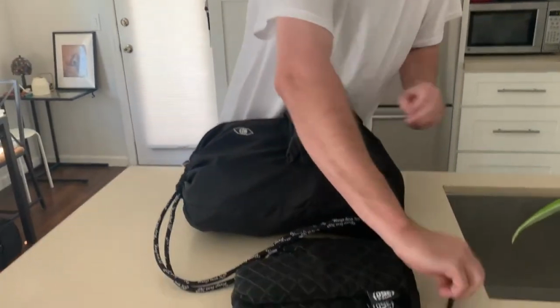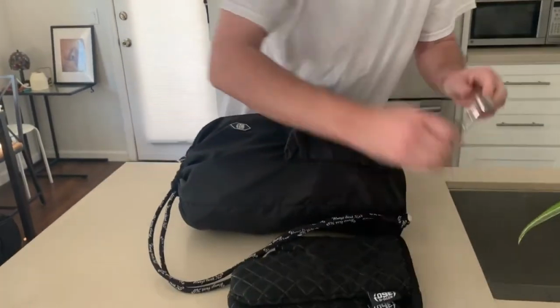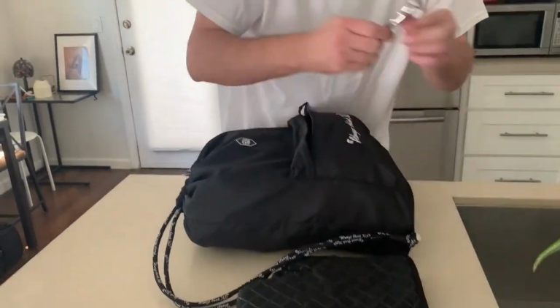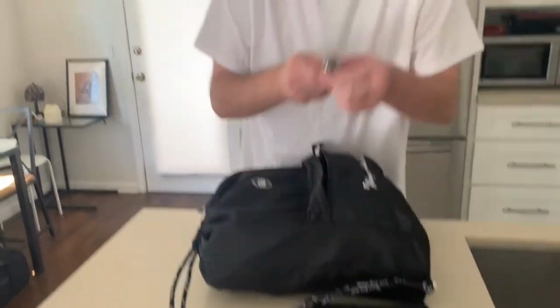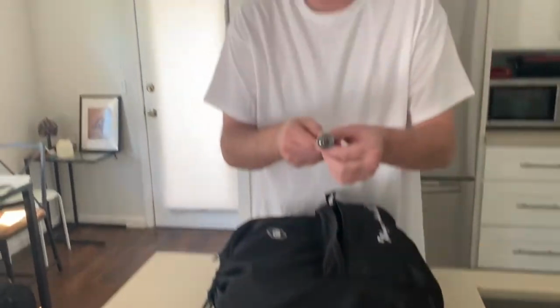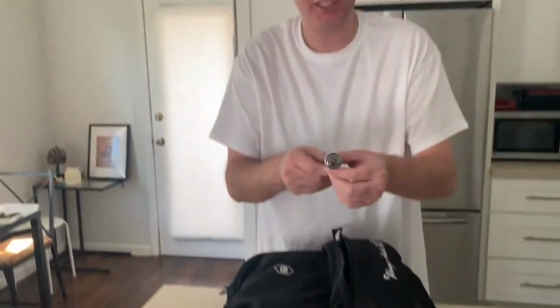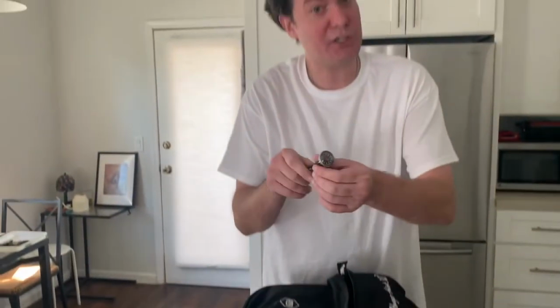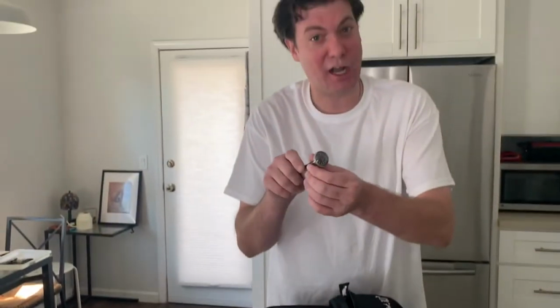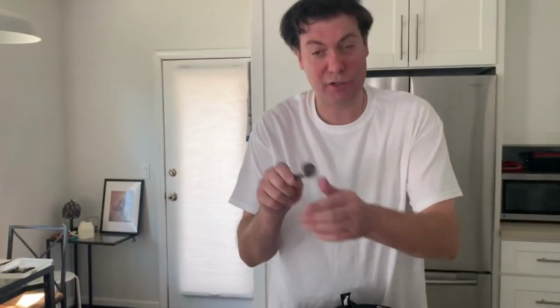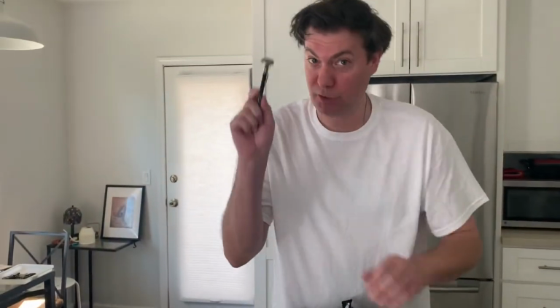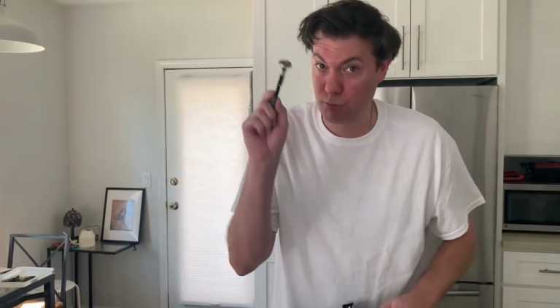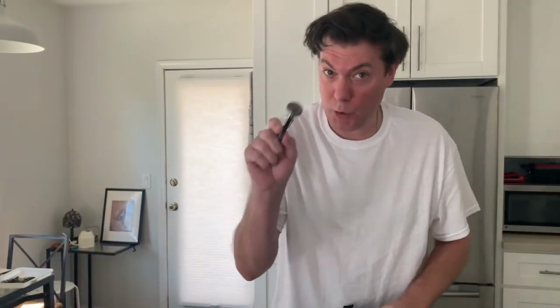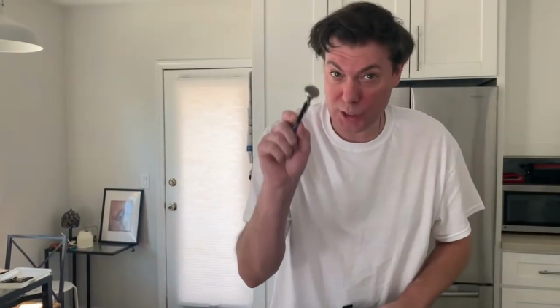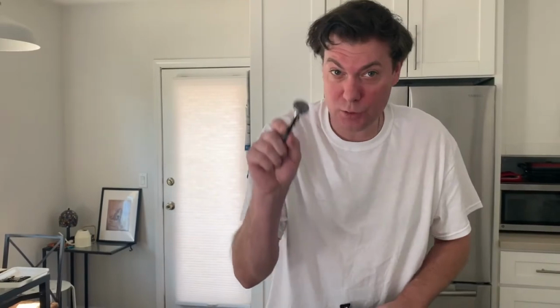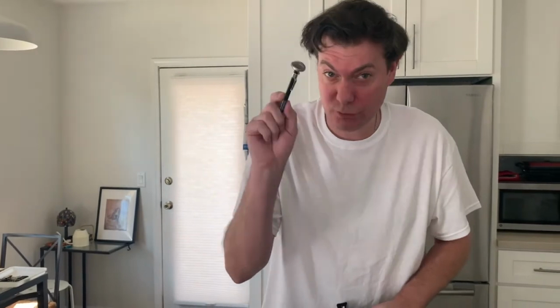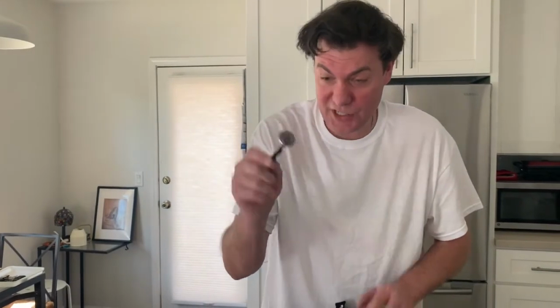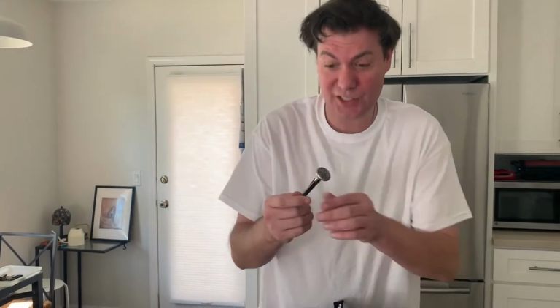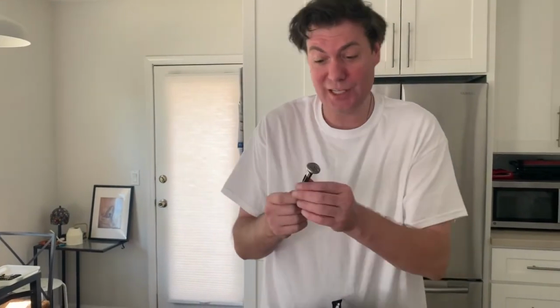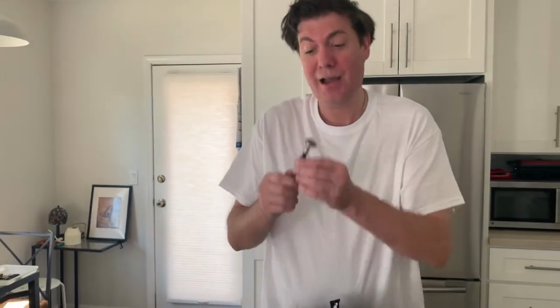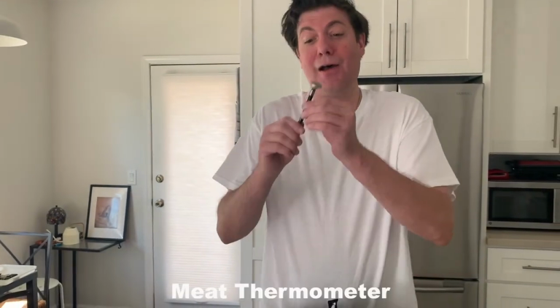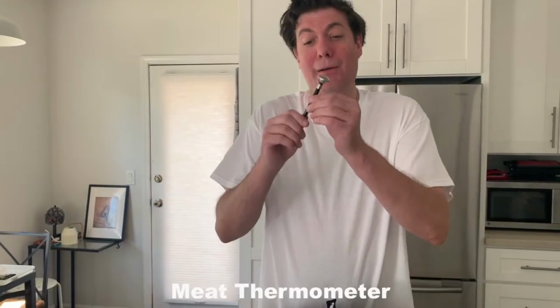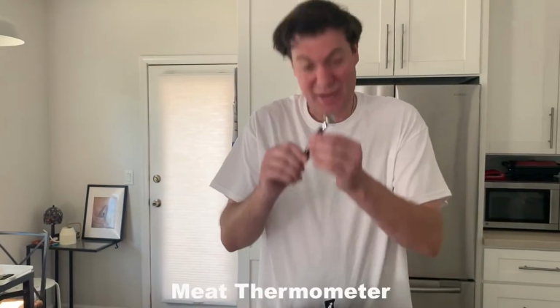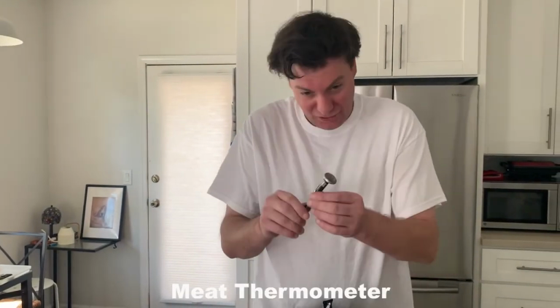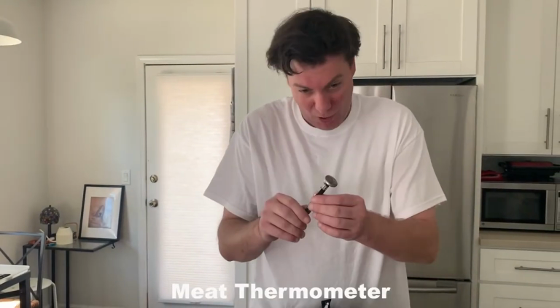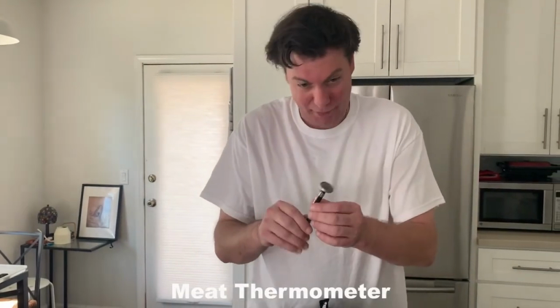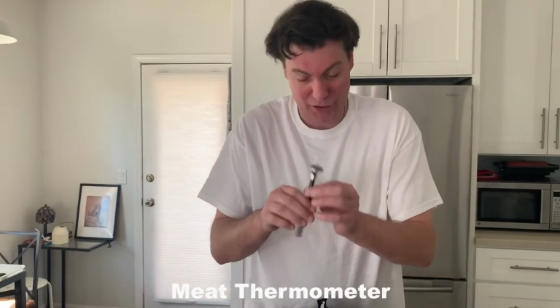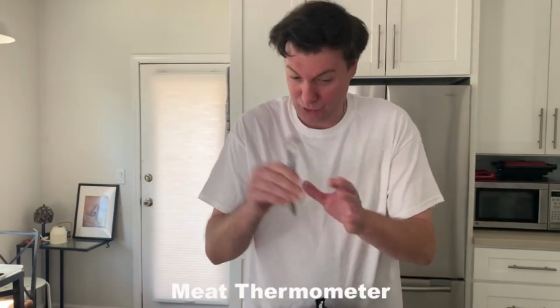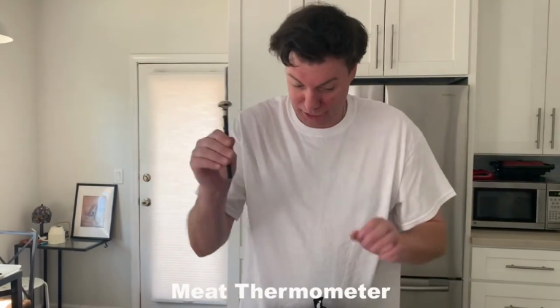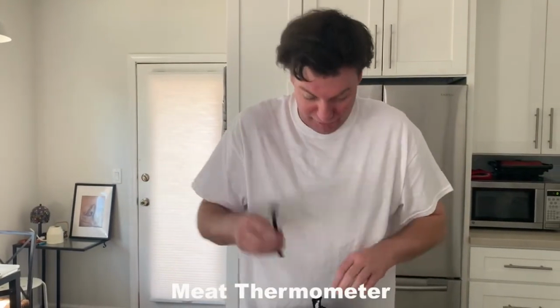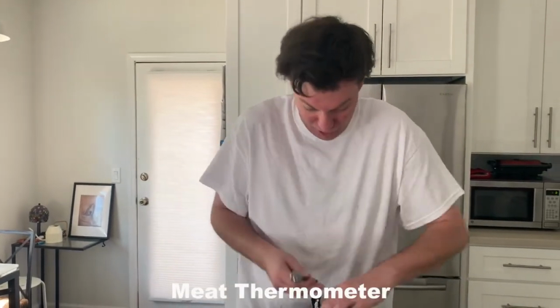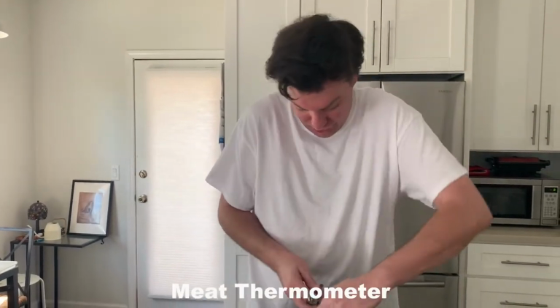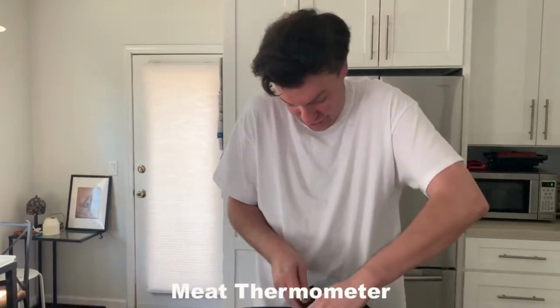Rotocube 360's got you covered with the Rotocube 360 meat thermometer, so you're never underdone.